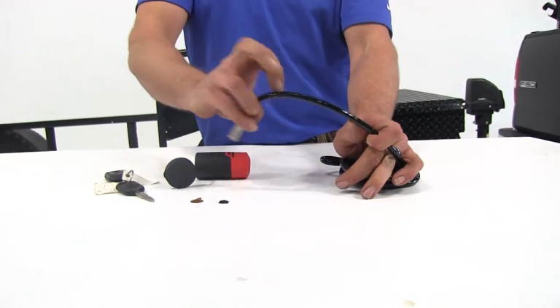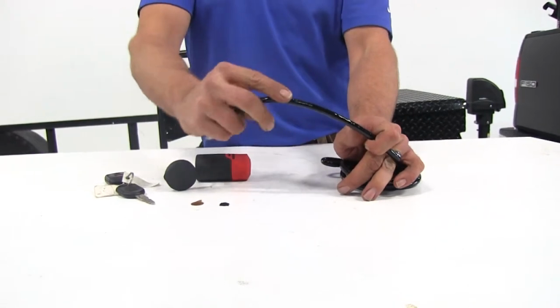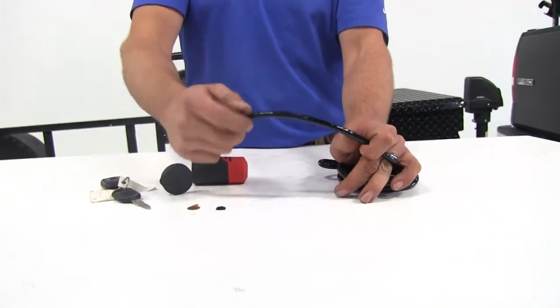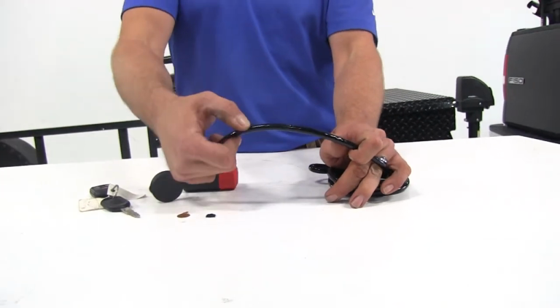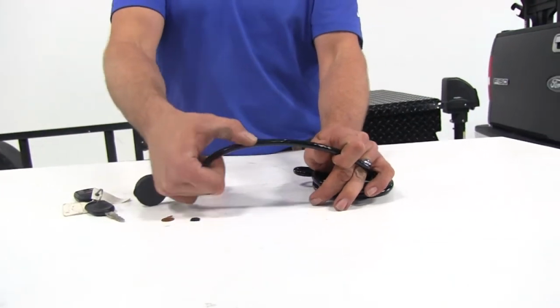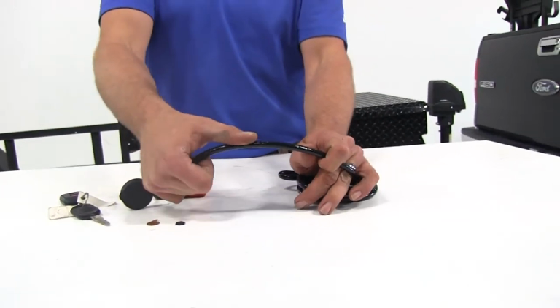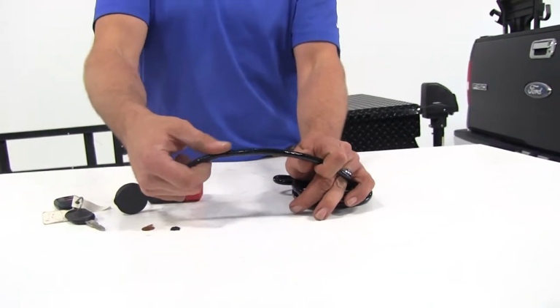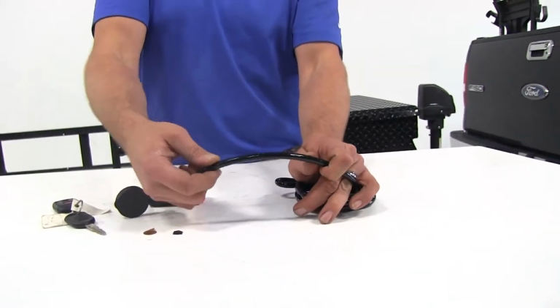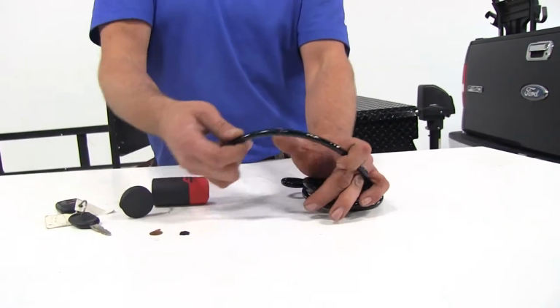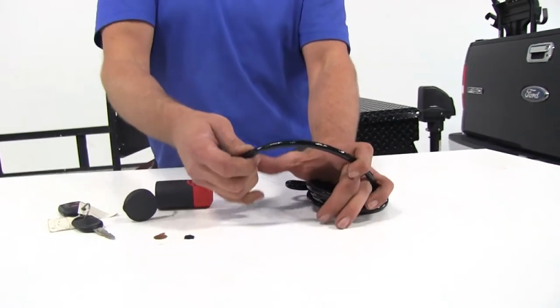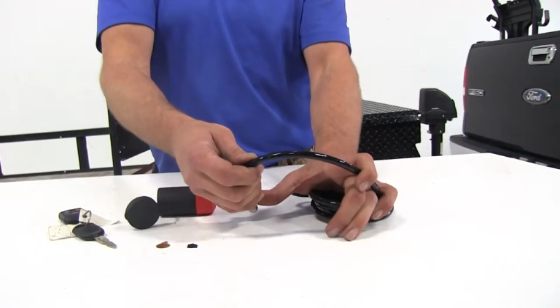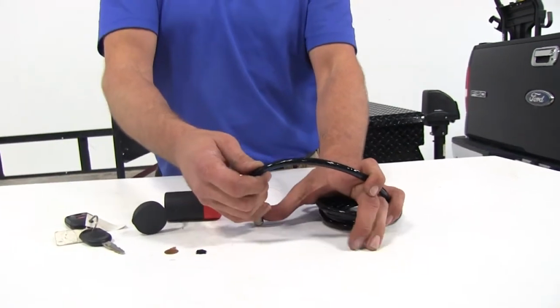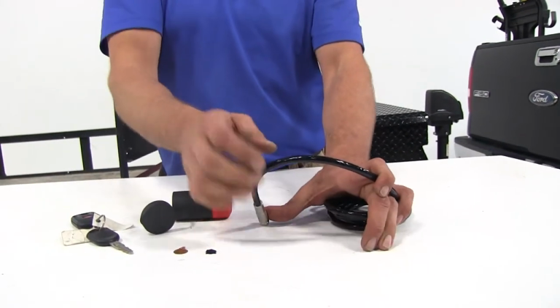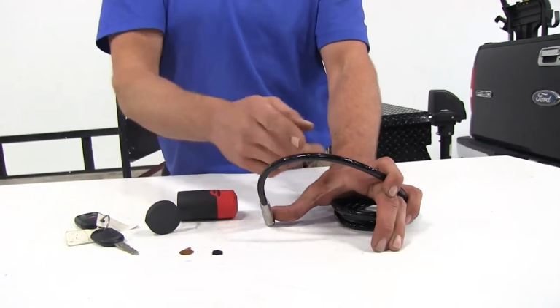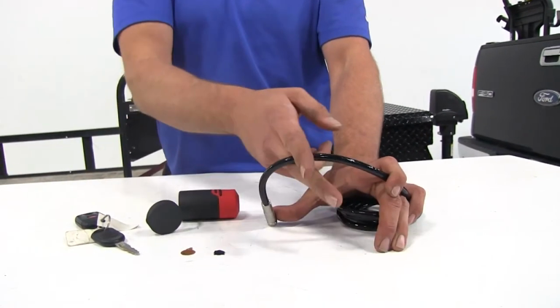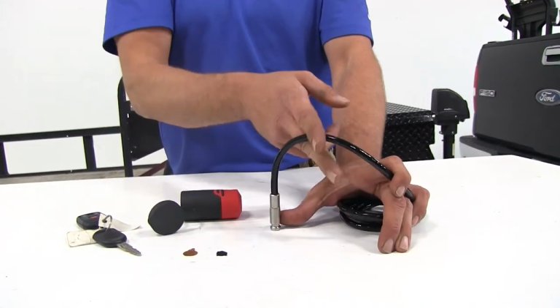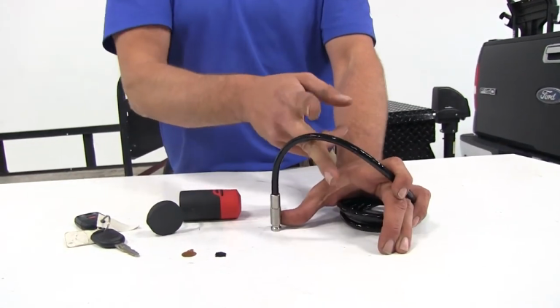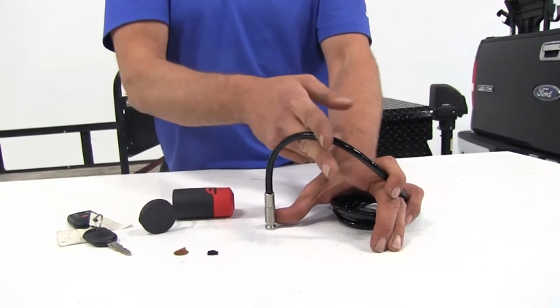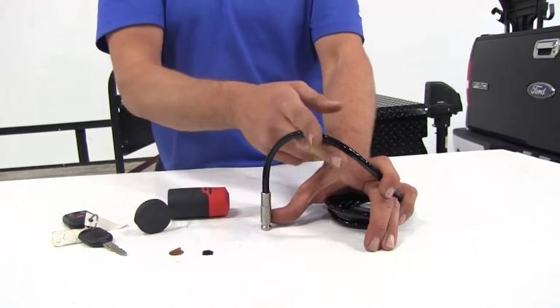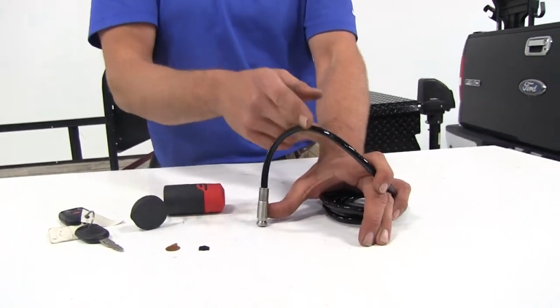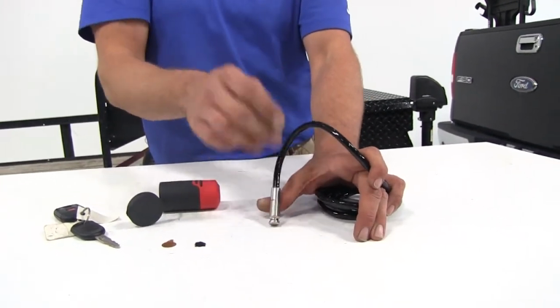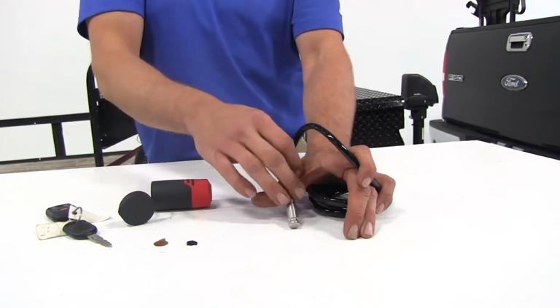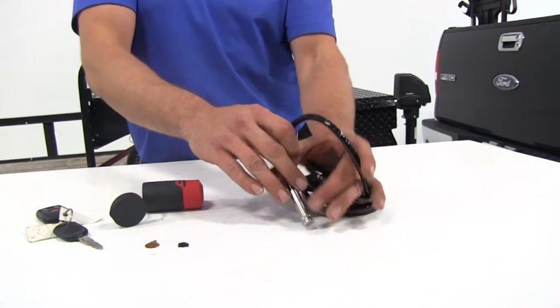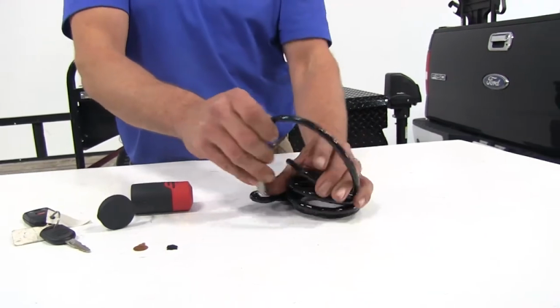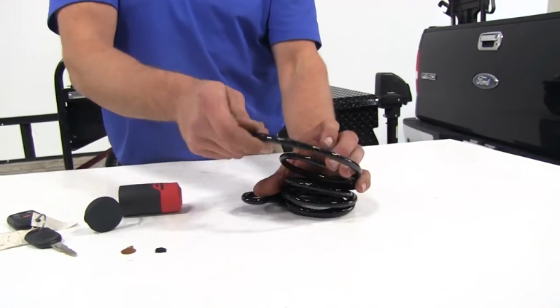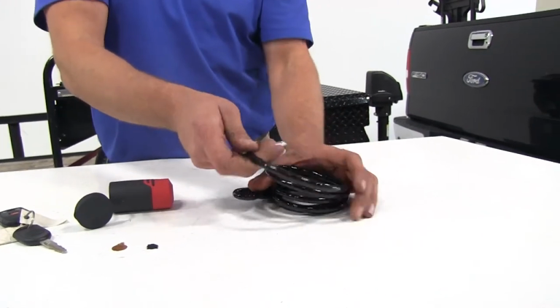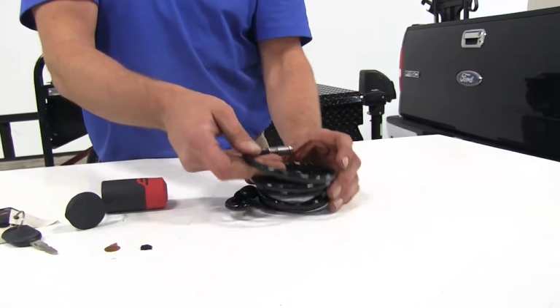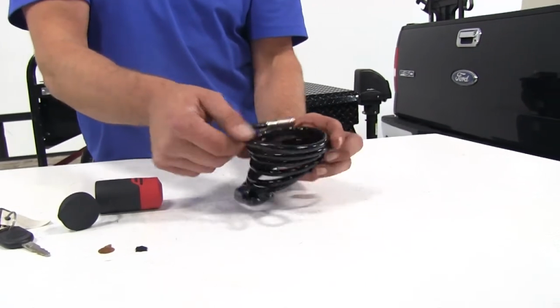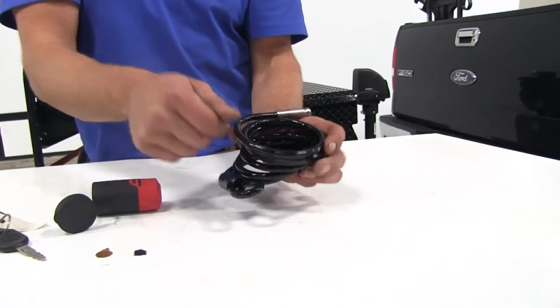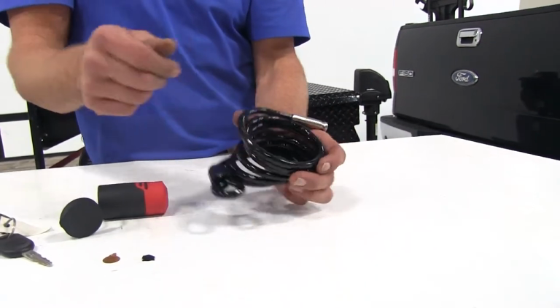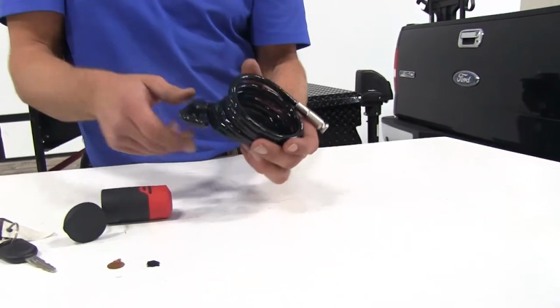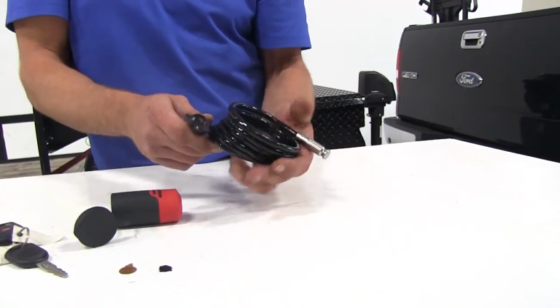The braided cable inside is going to protect against saw-throughs or cuts — it's a really durable, sturdy piece.